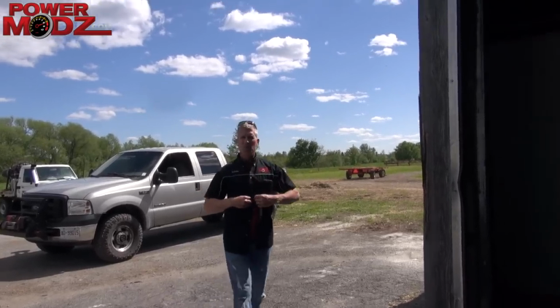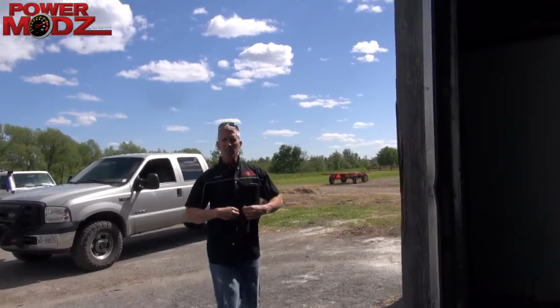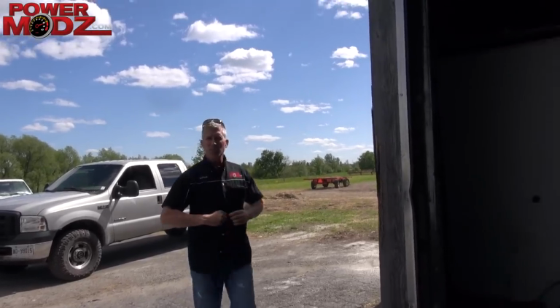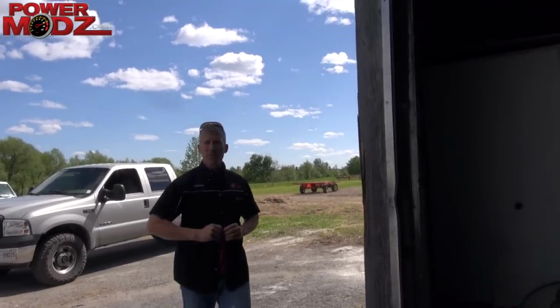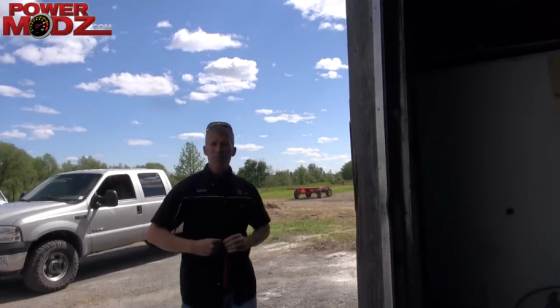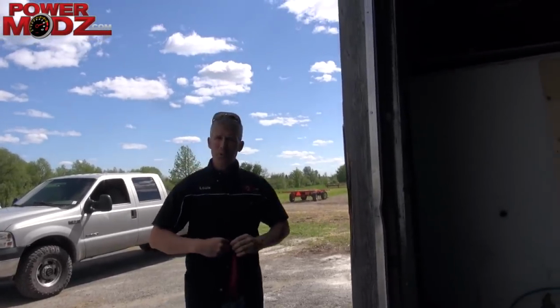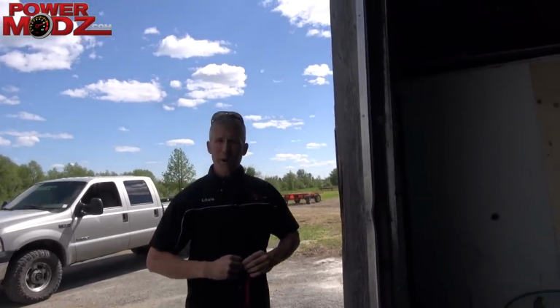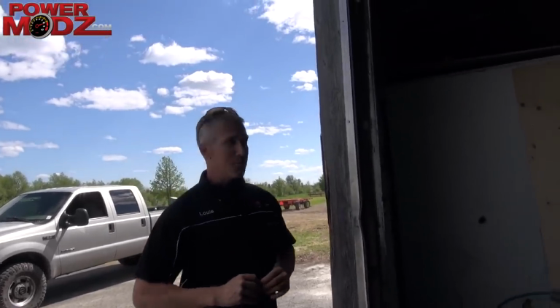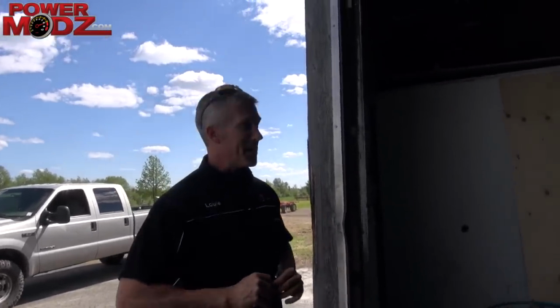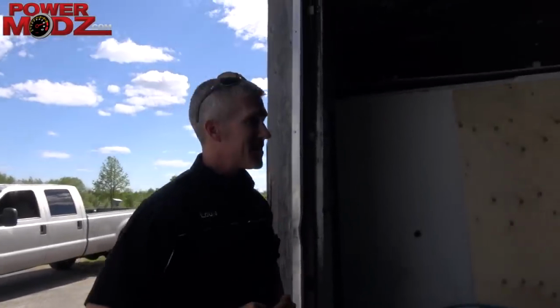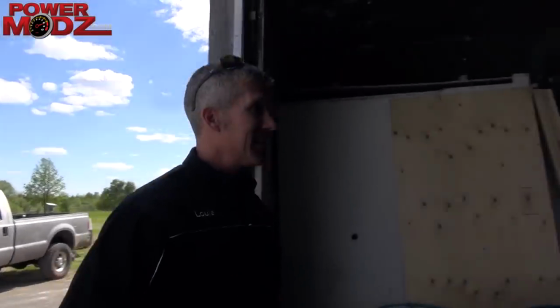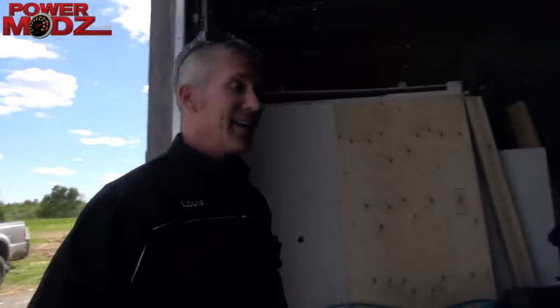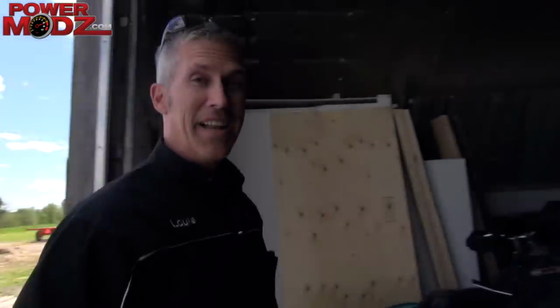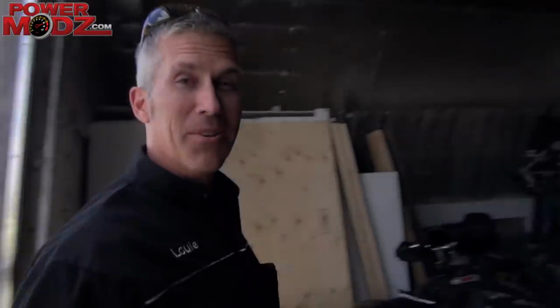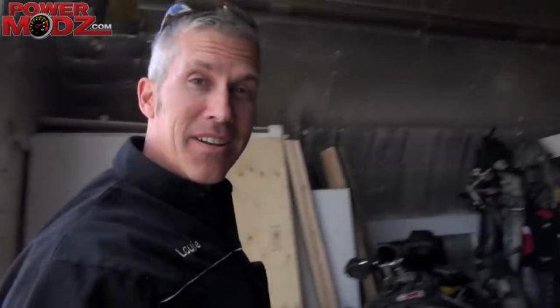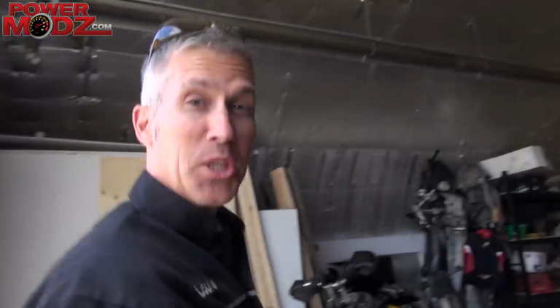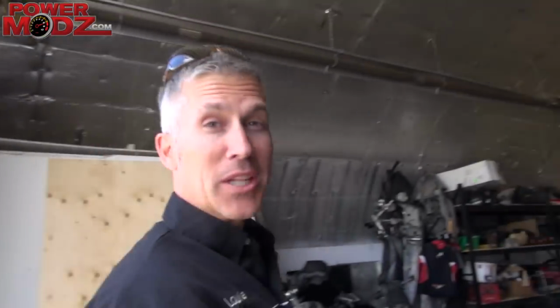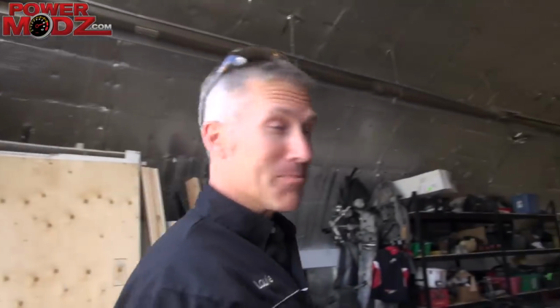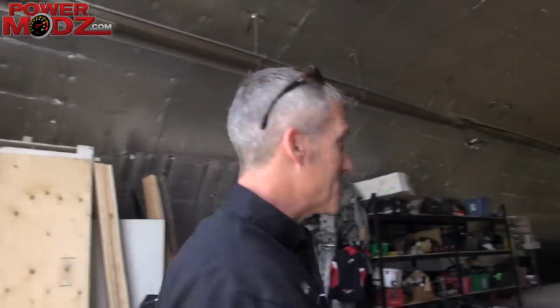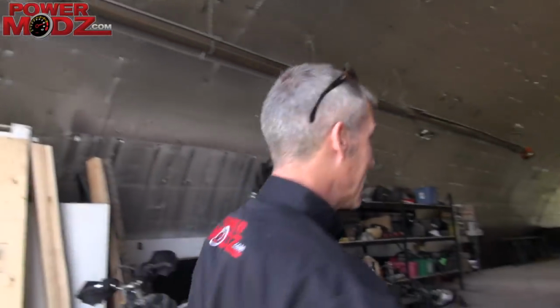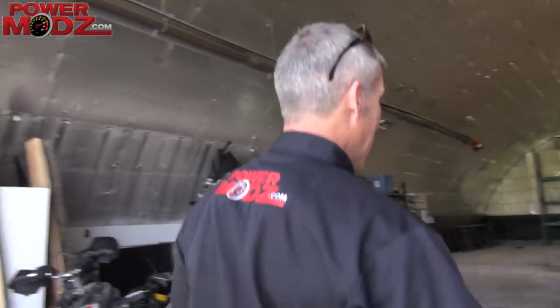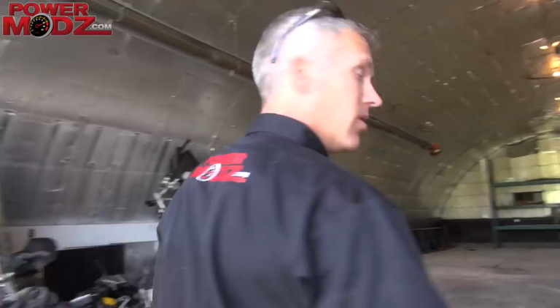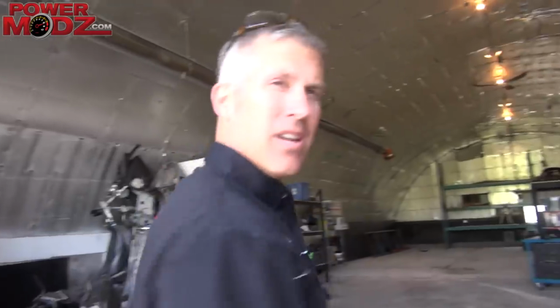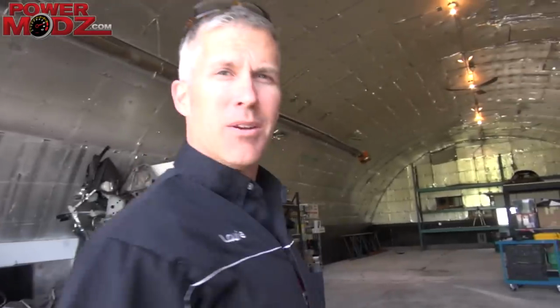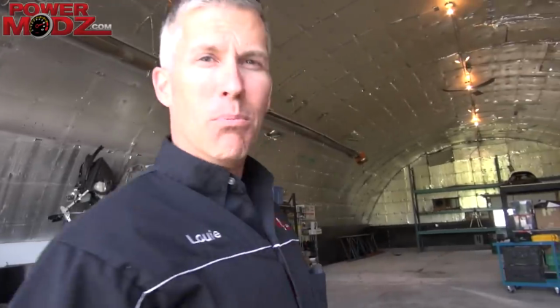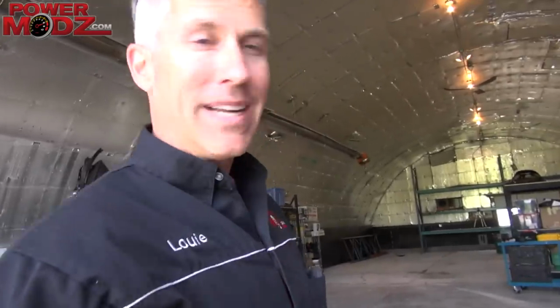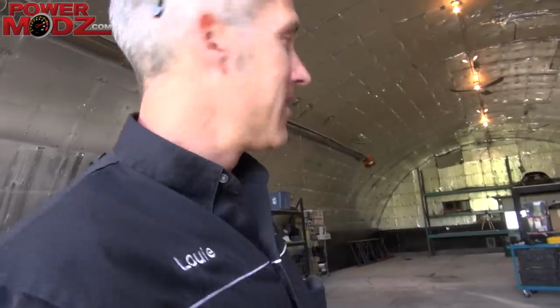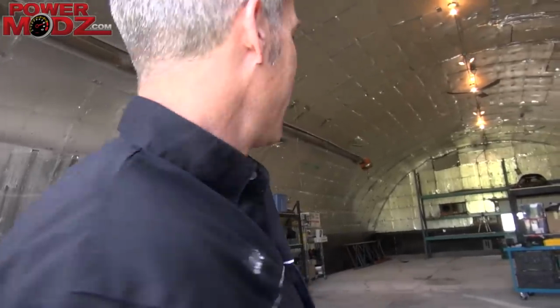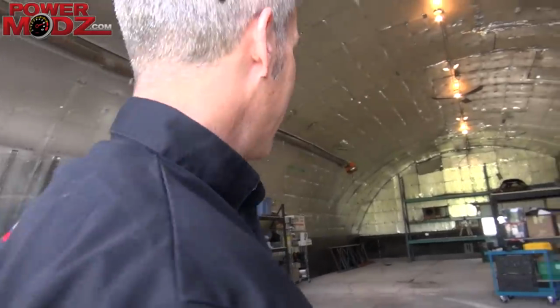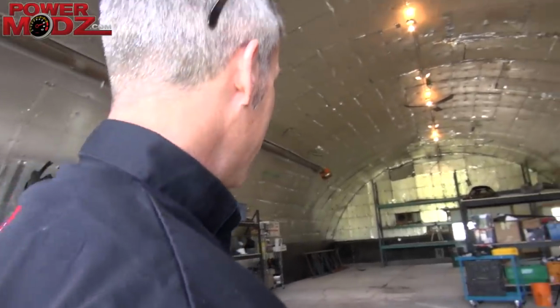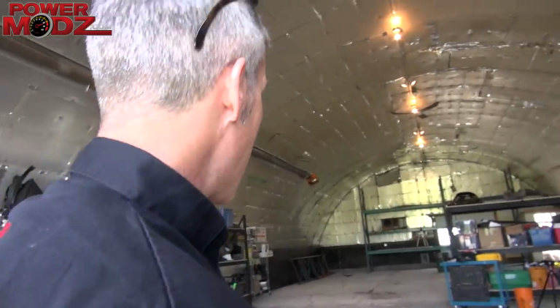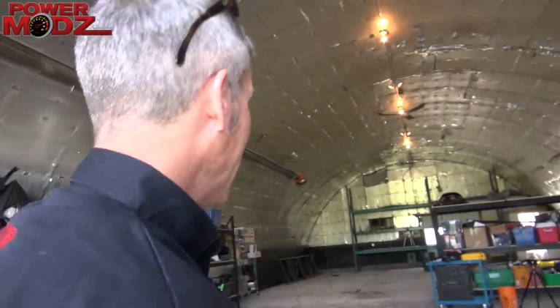Boys, welcome to the new PowerMods. Now, it doesn't look like much right now, but it is coming.